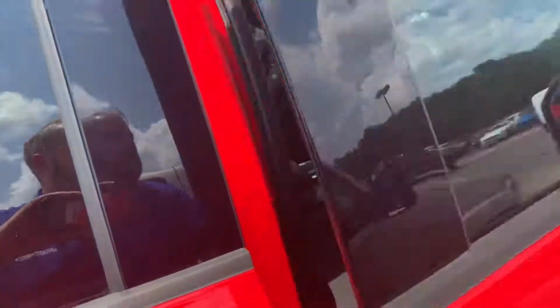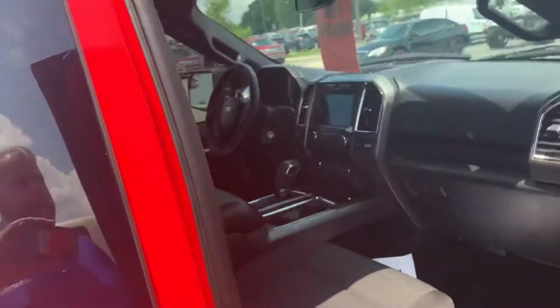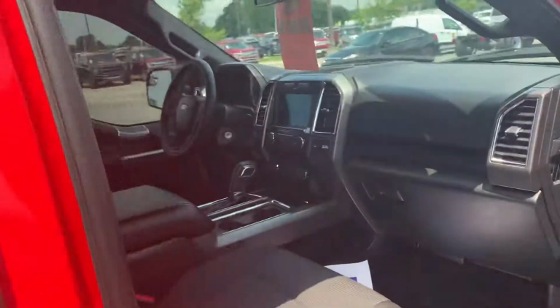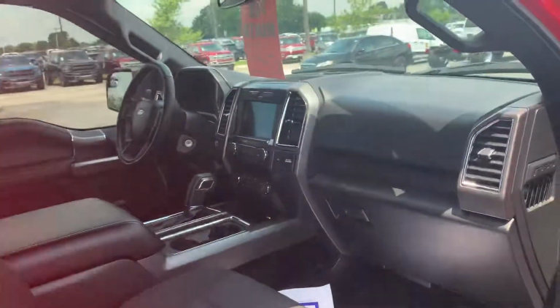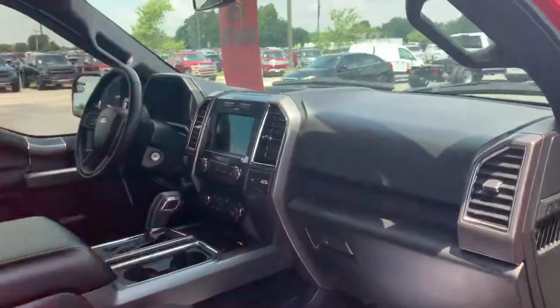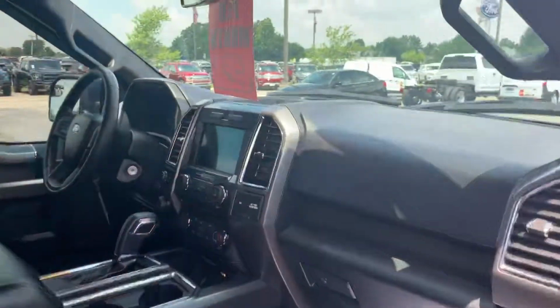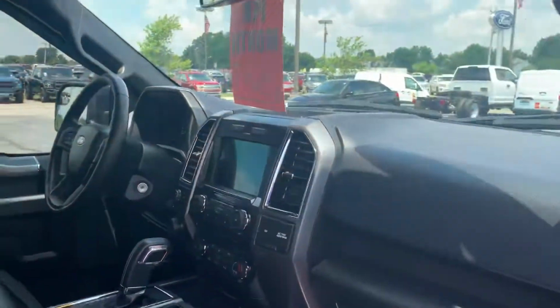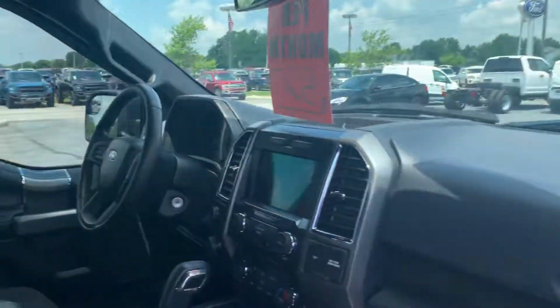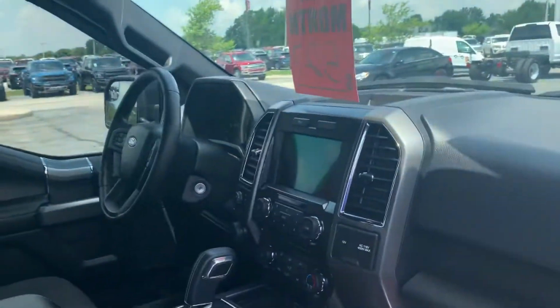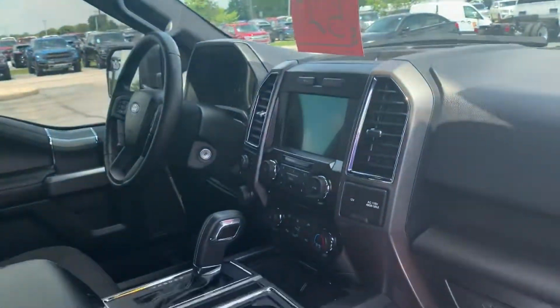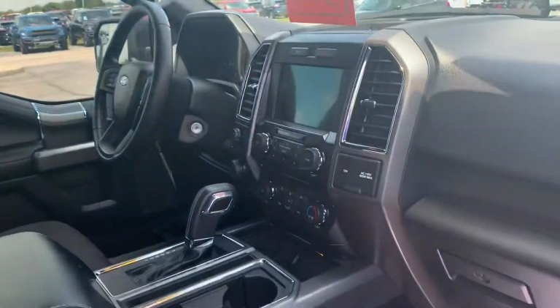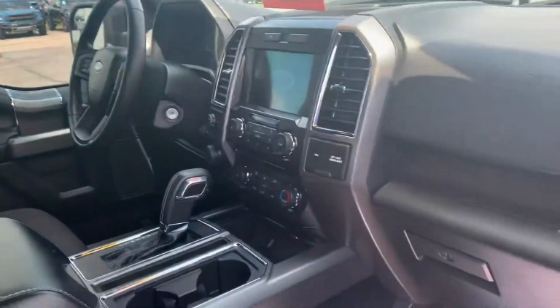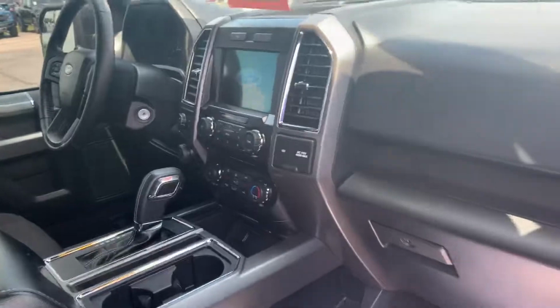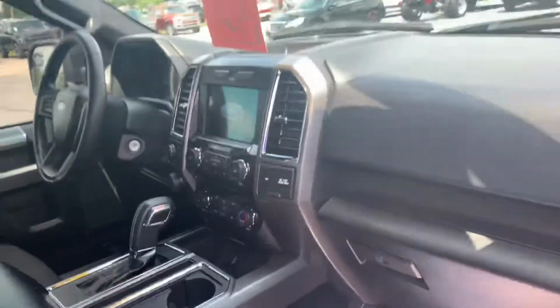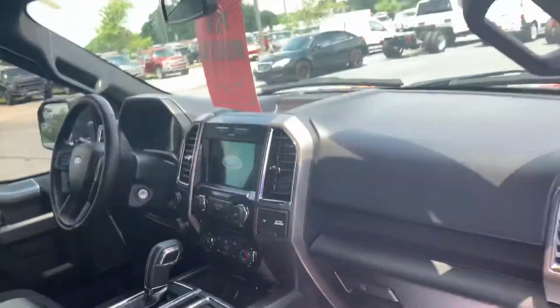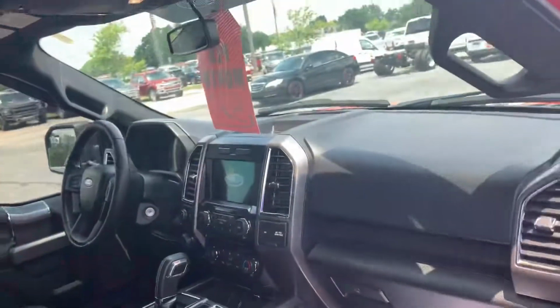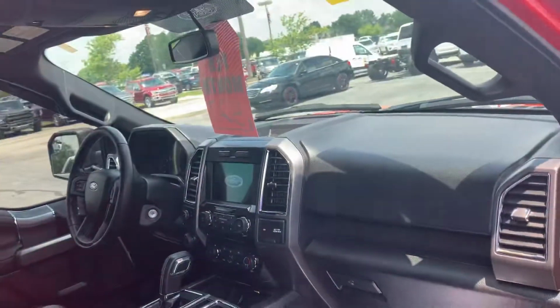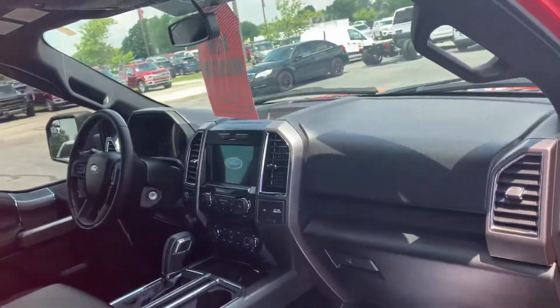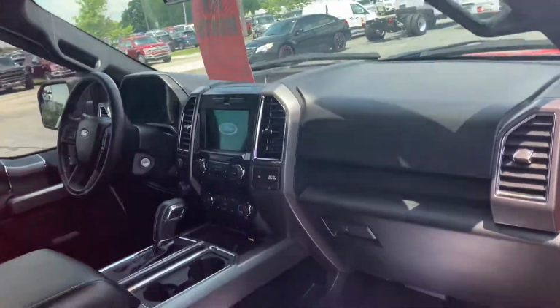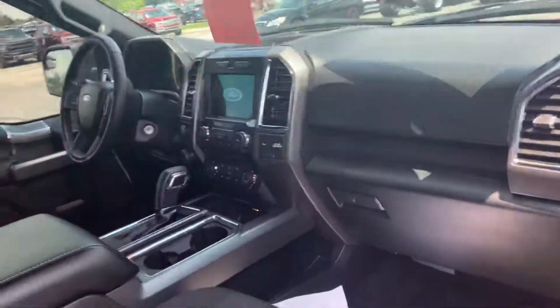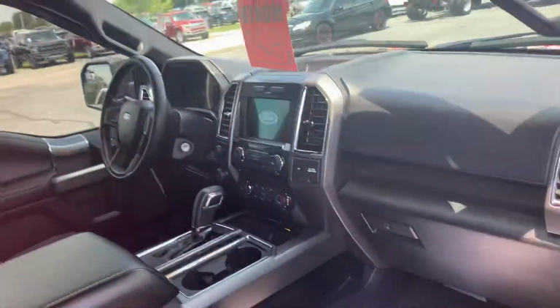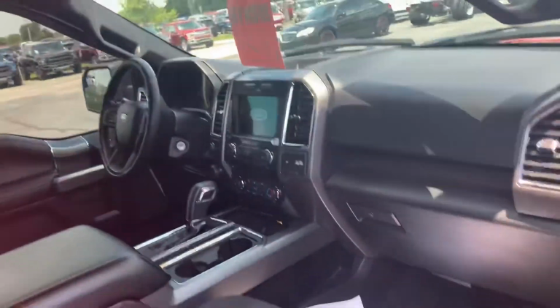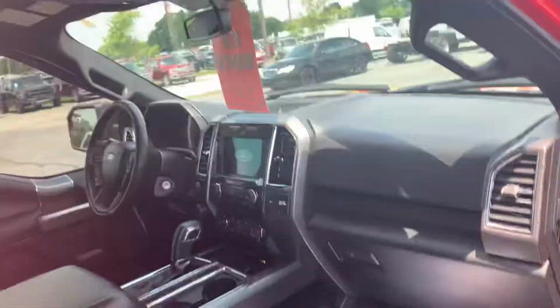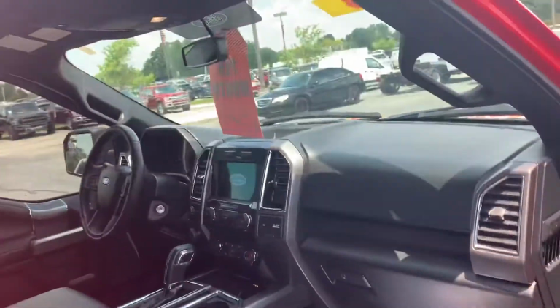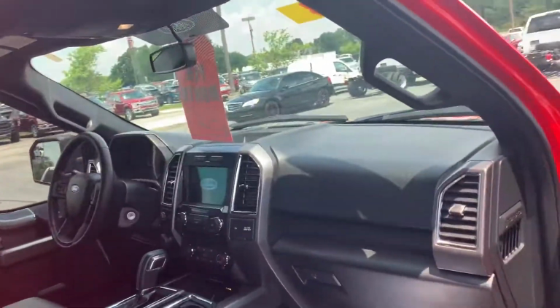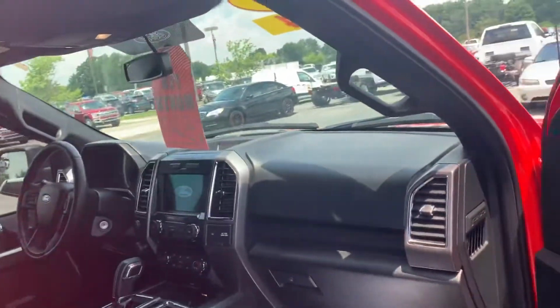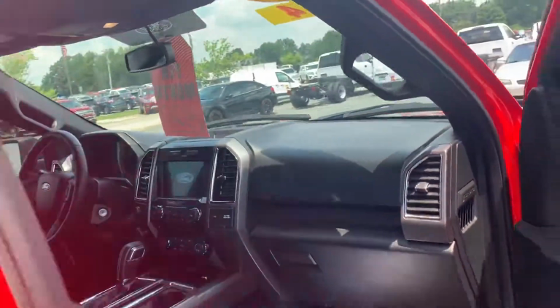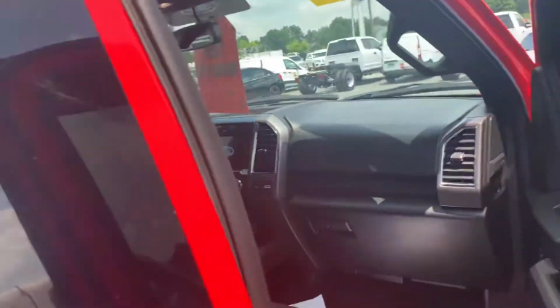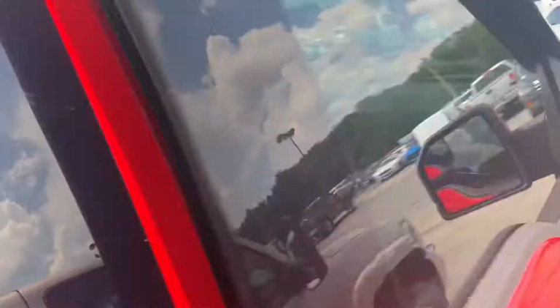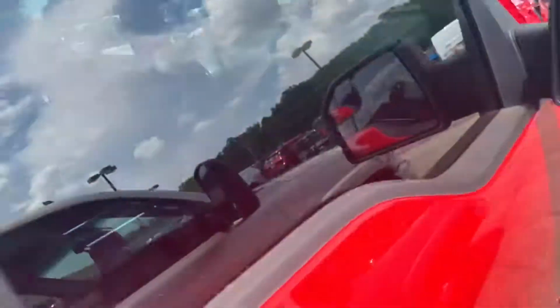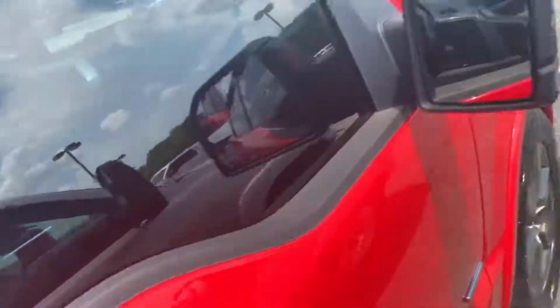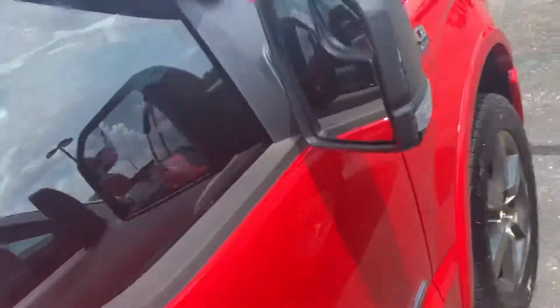Heated mirrors, remote start, heated seats. Large 8-inch screen there. Very clean.